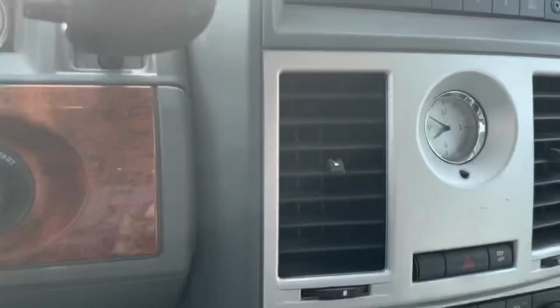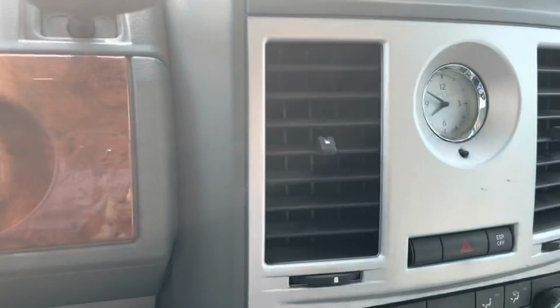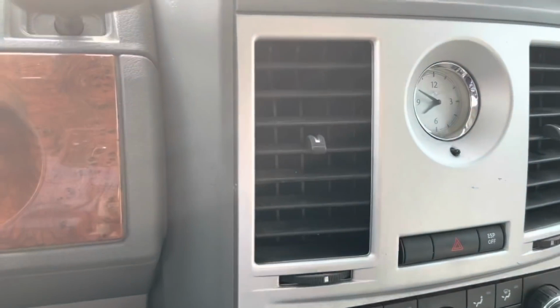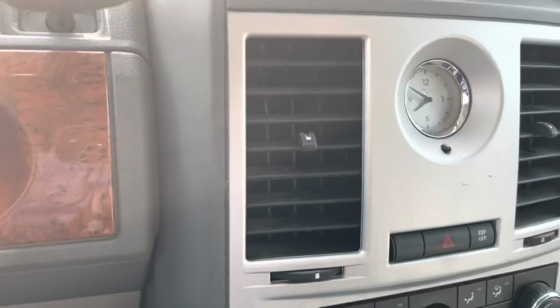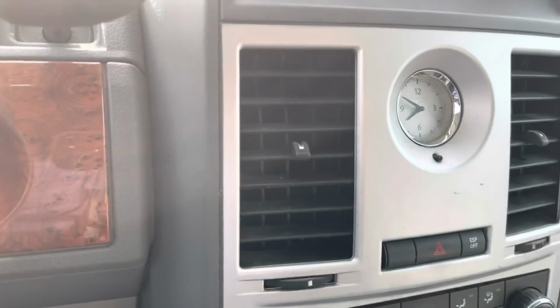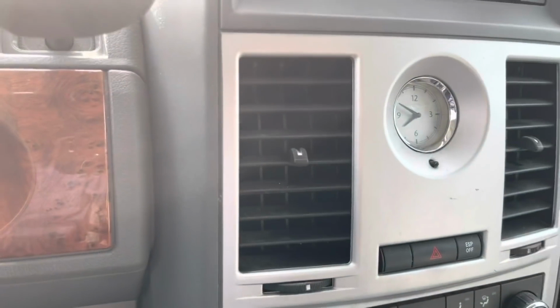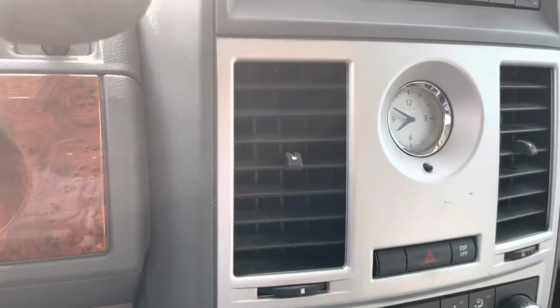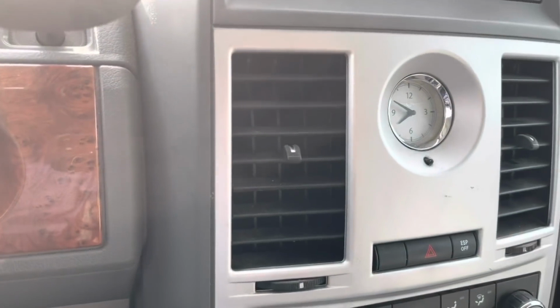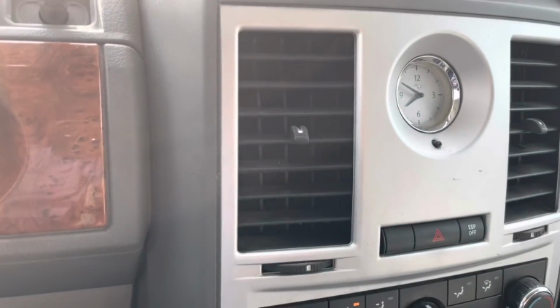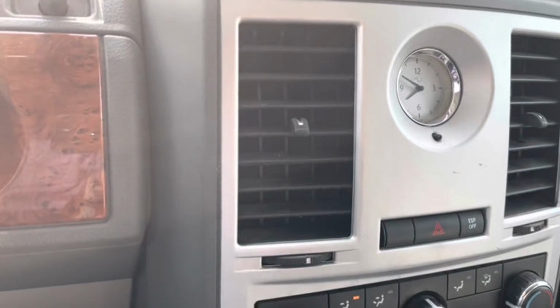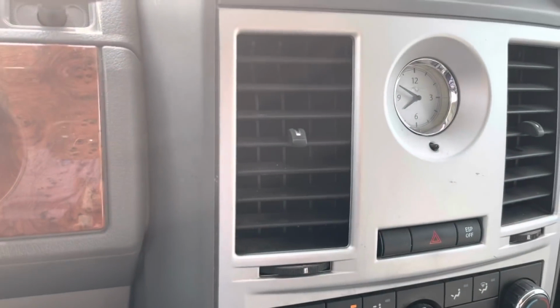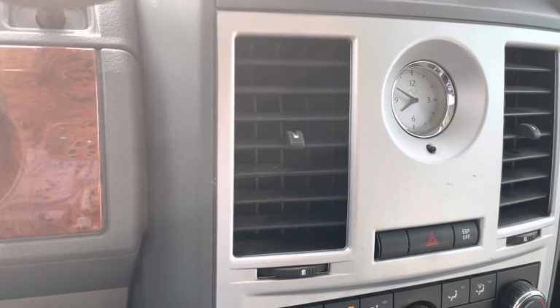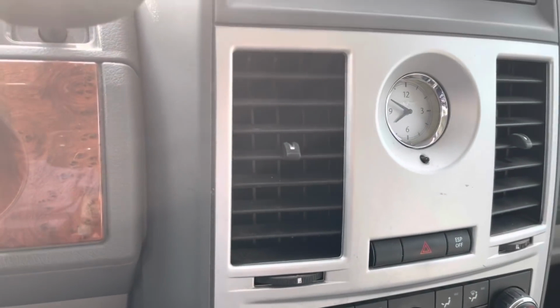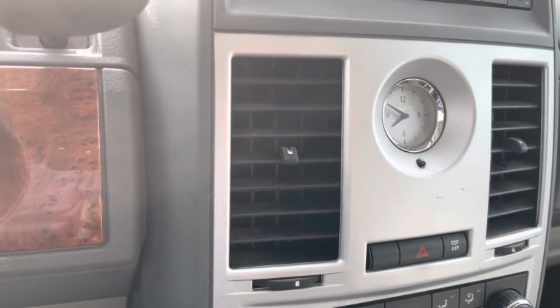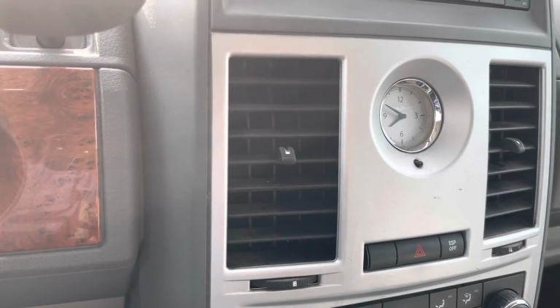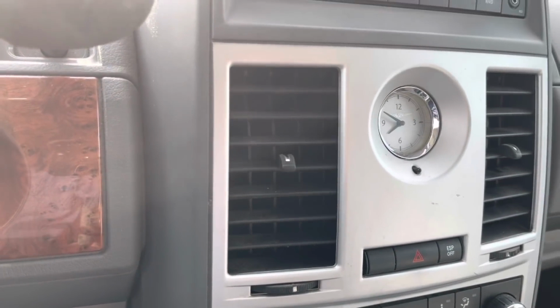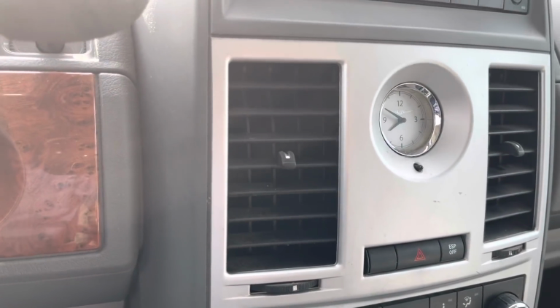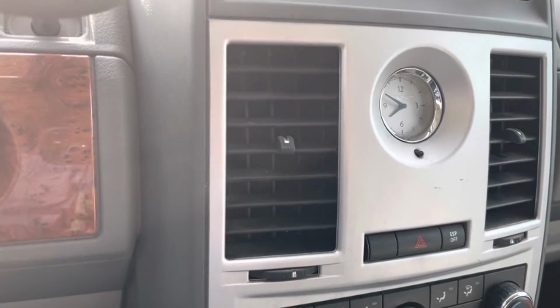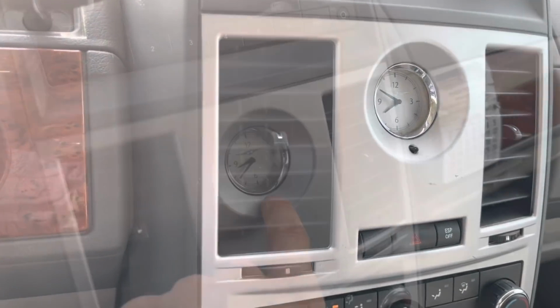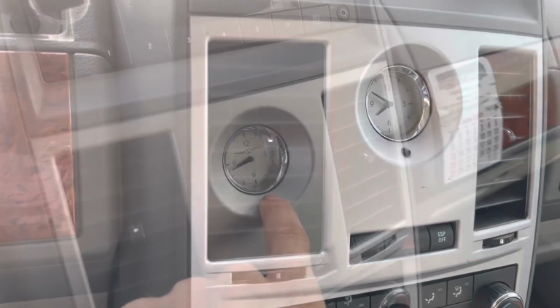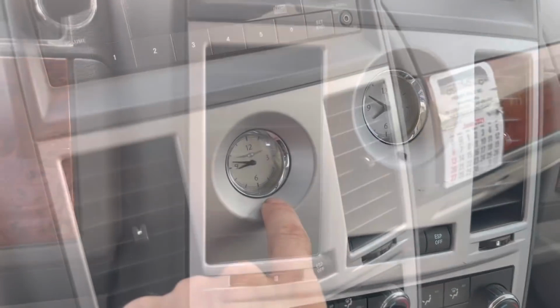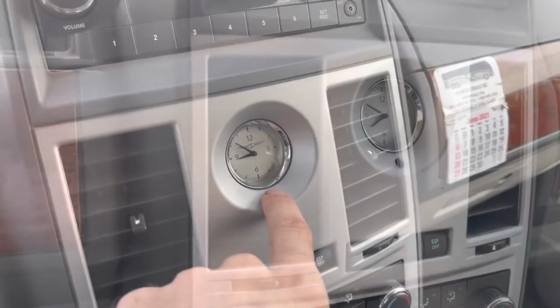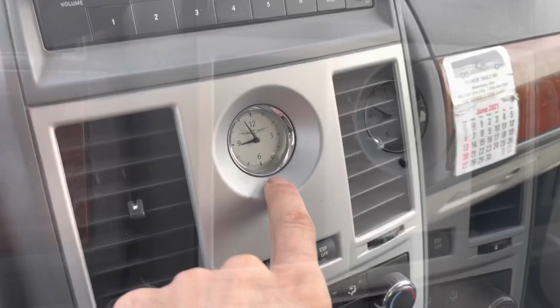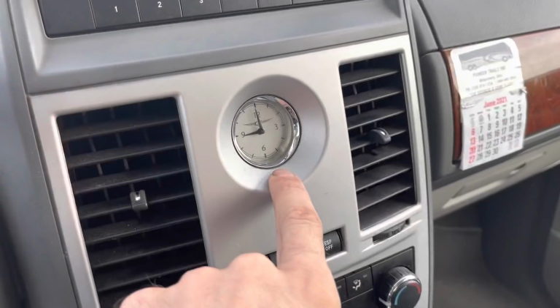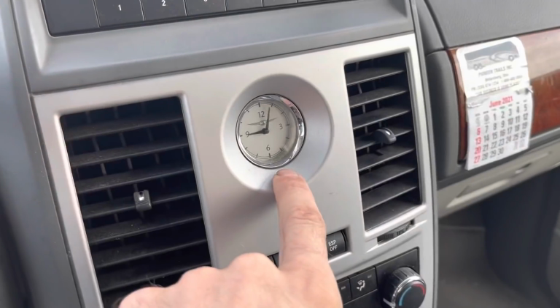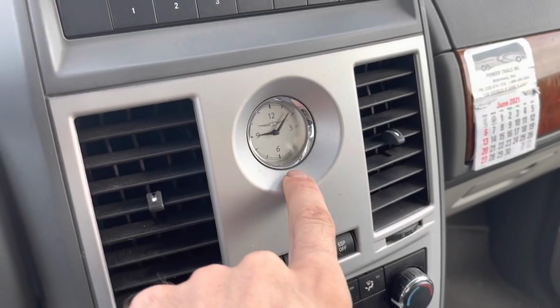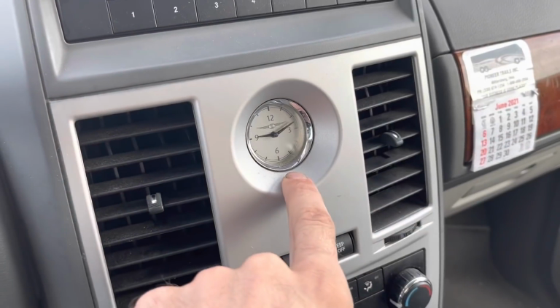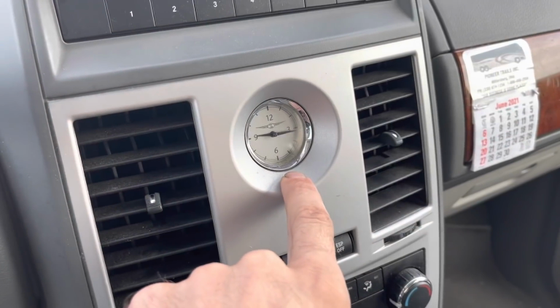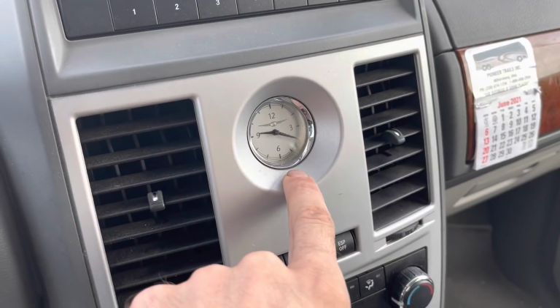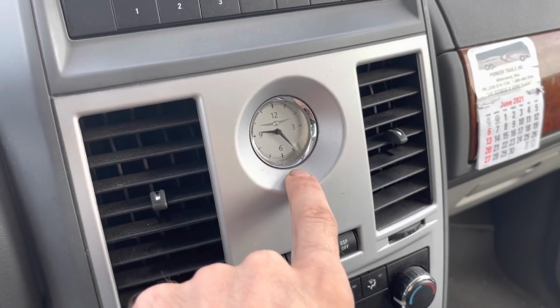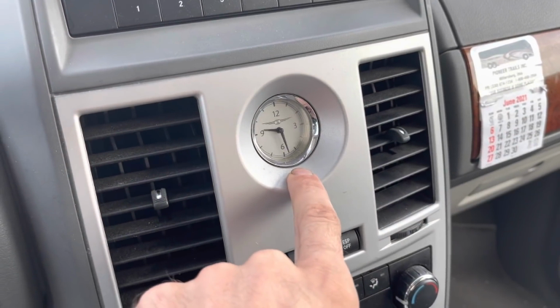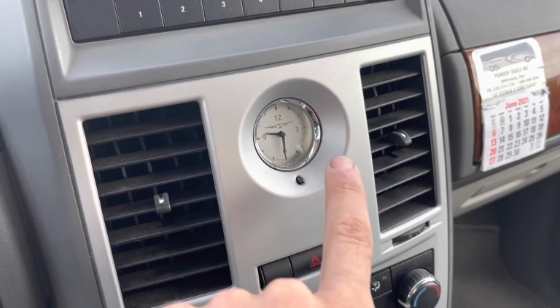I still have no AC. It's about 80 degrees. This is very much not the right time.